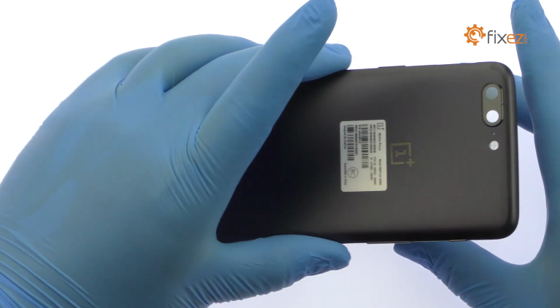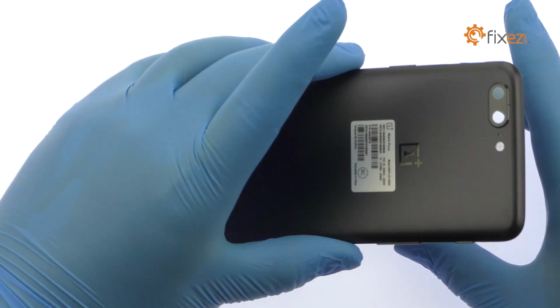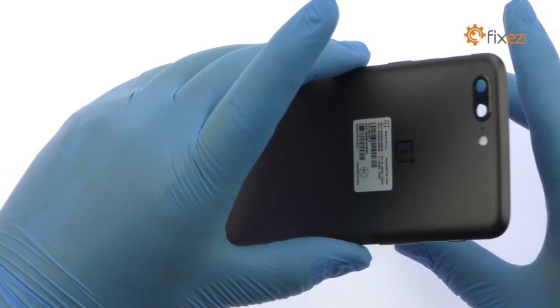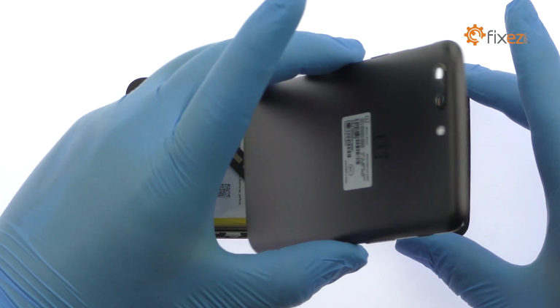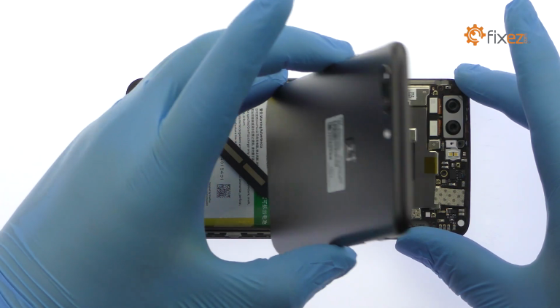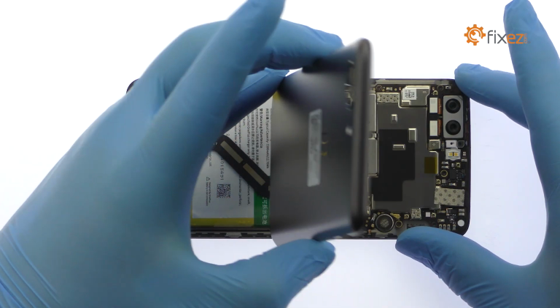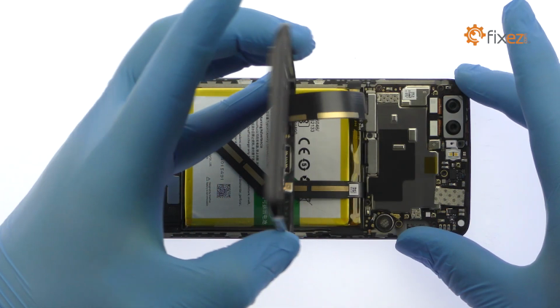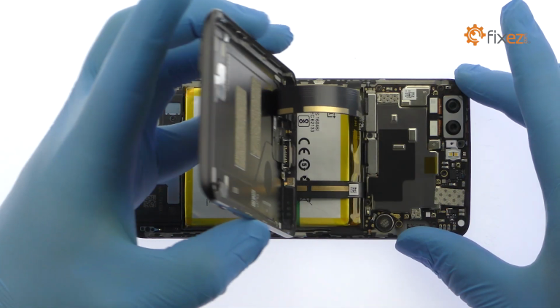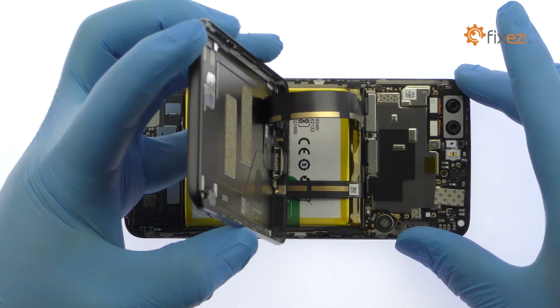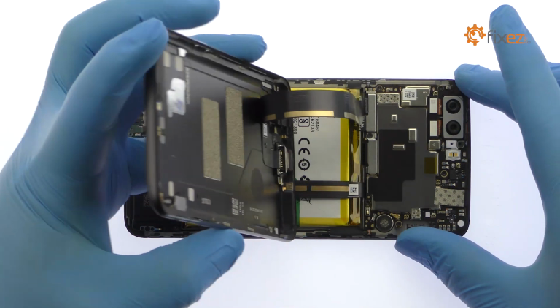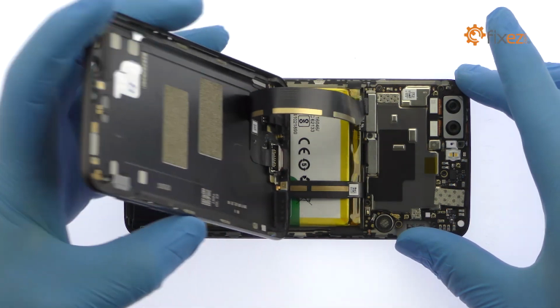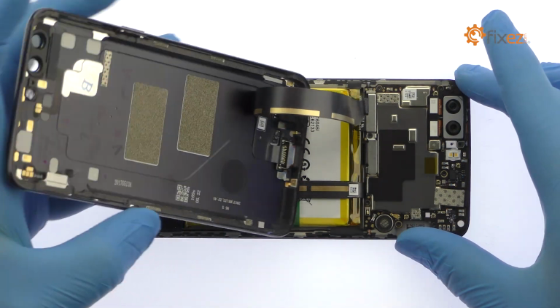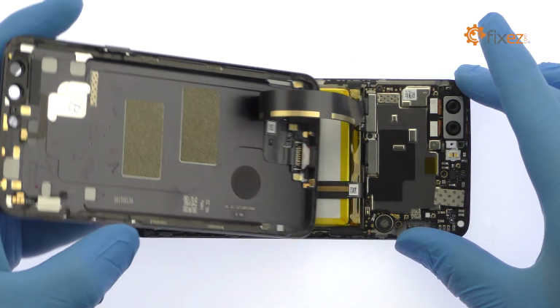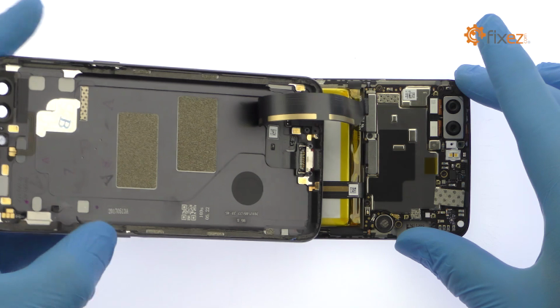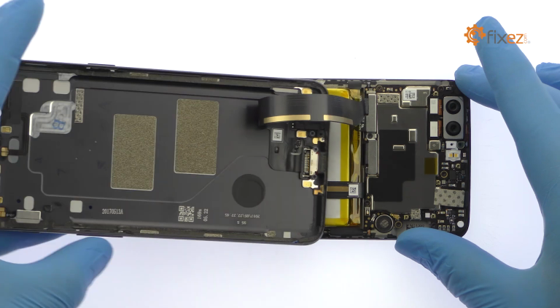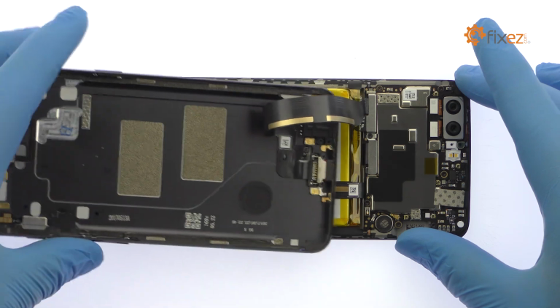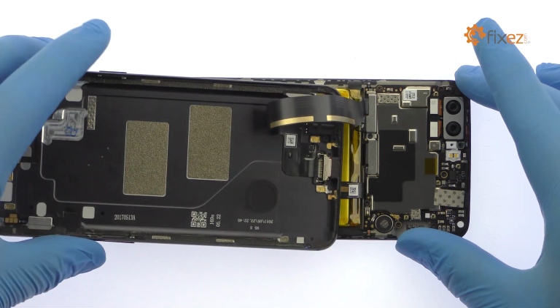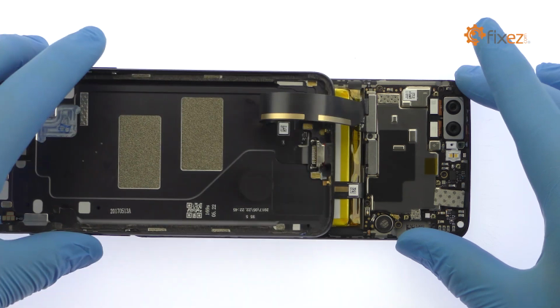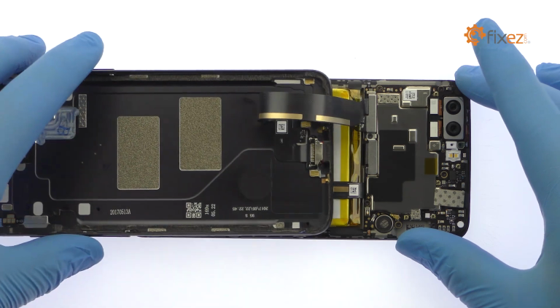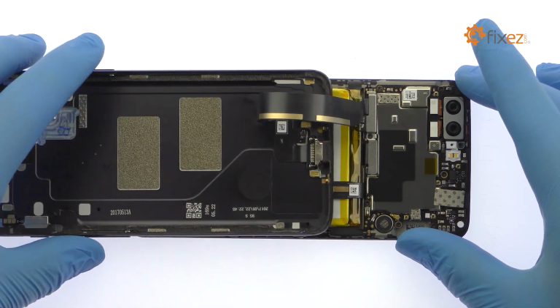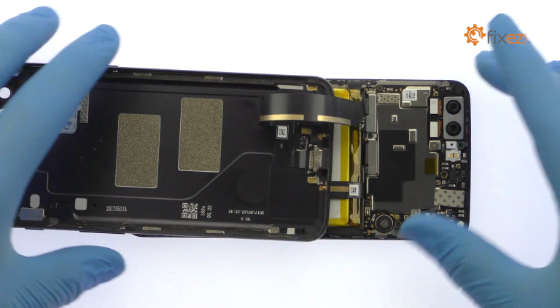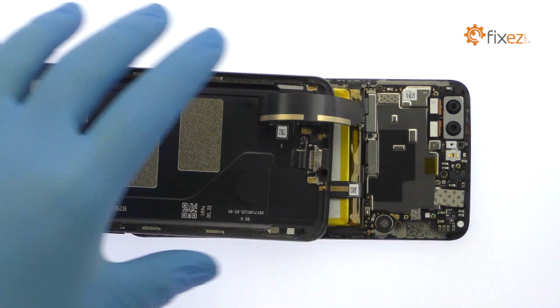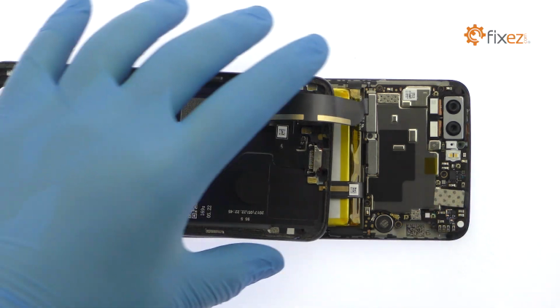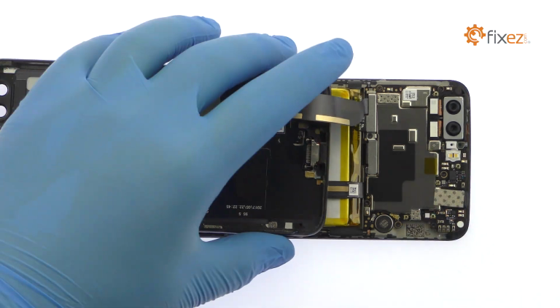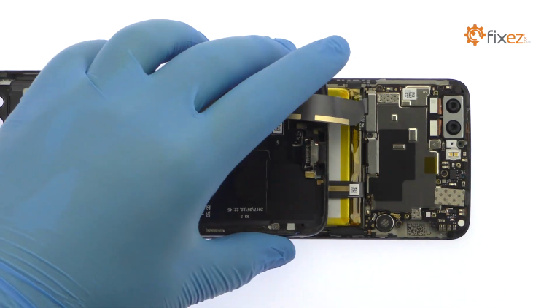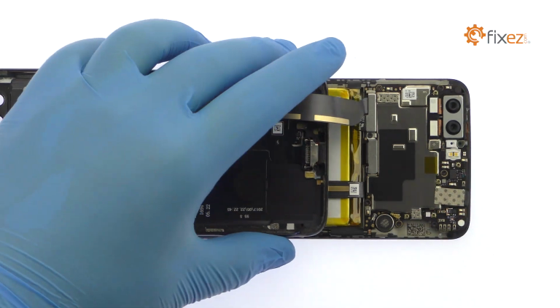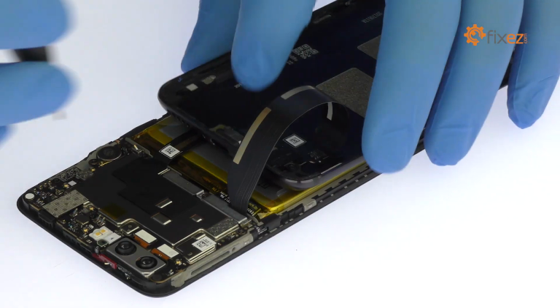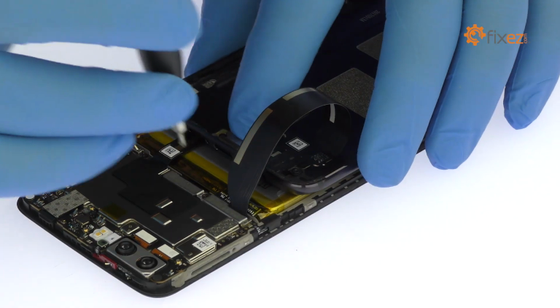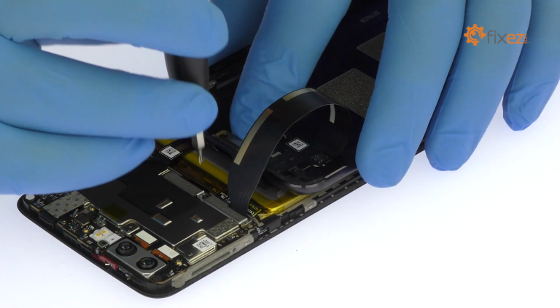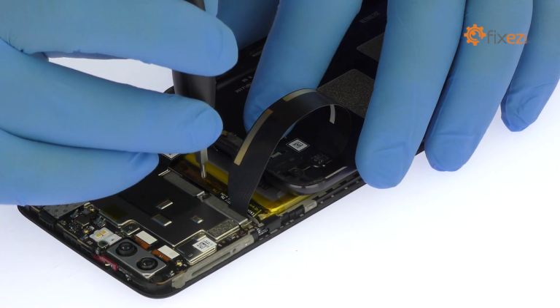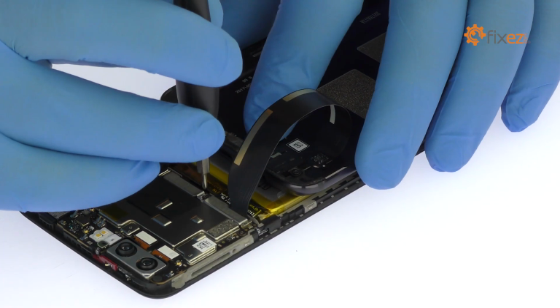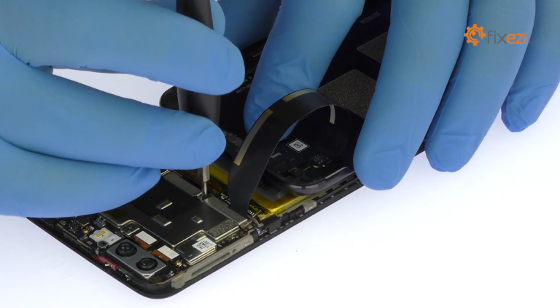Before you can separate the rear case, you will need to disconnect the USB-C port and headphone jack cable to free it from the phone.